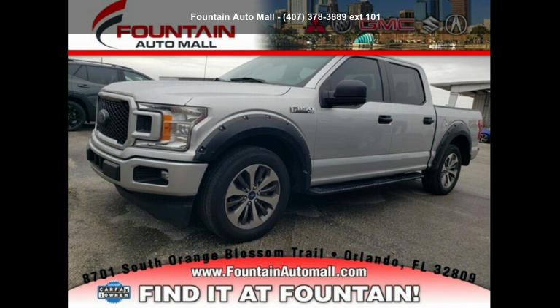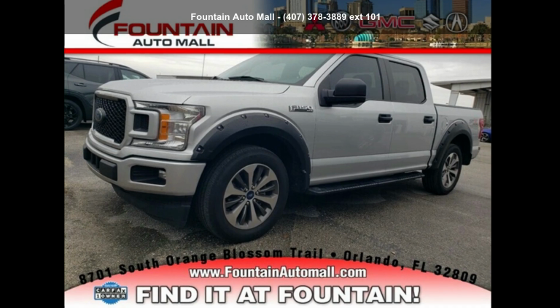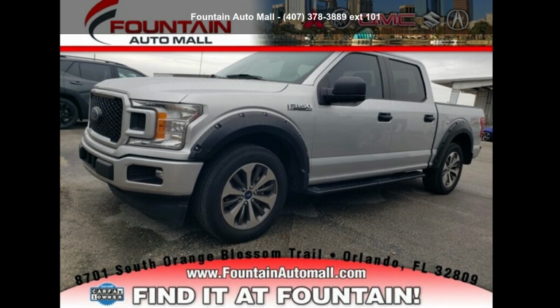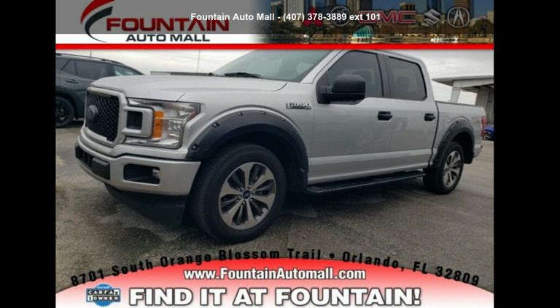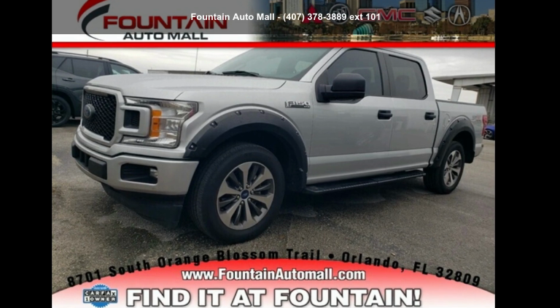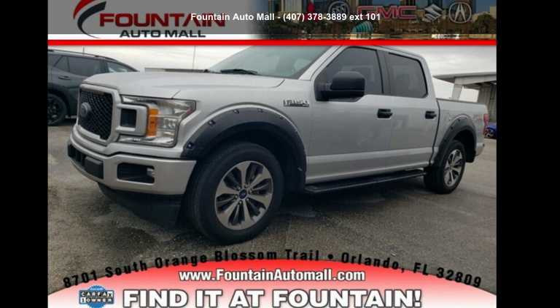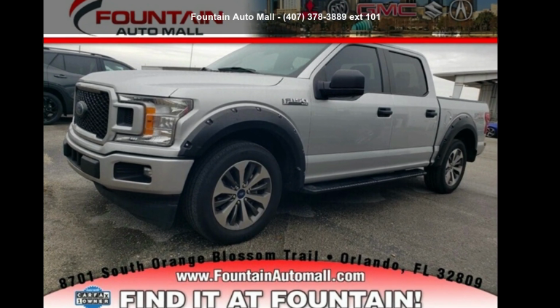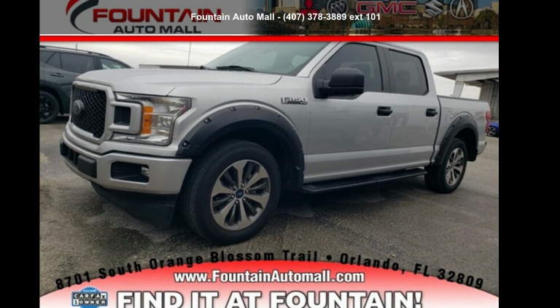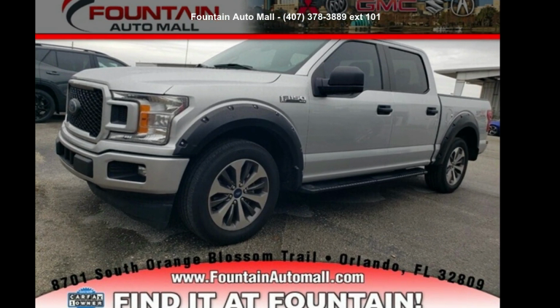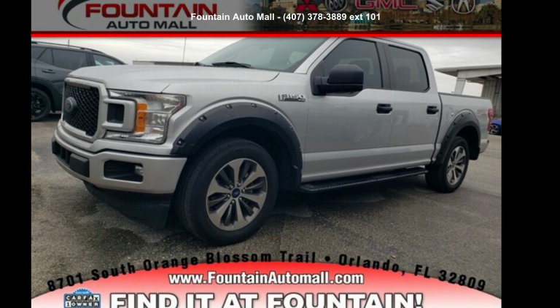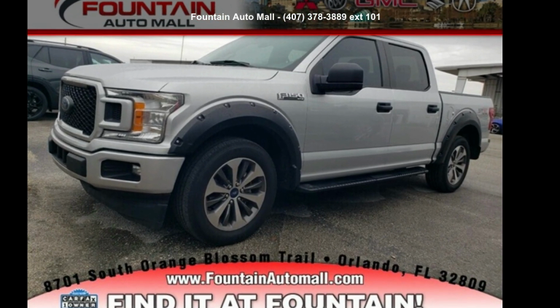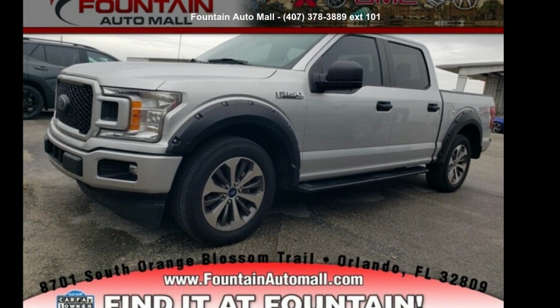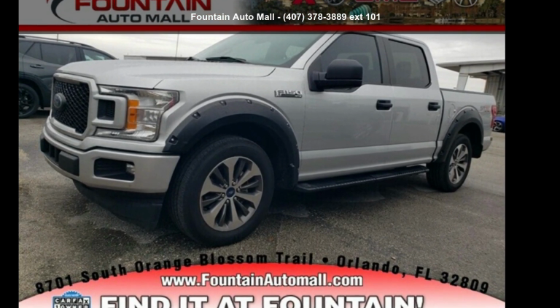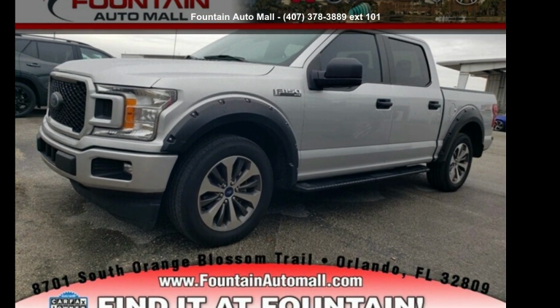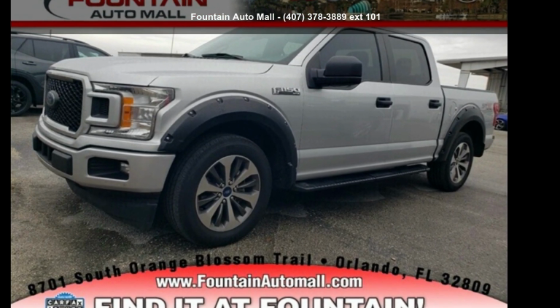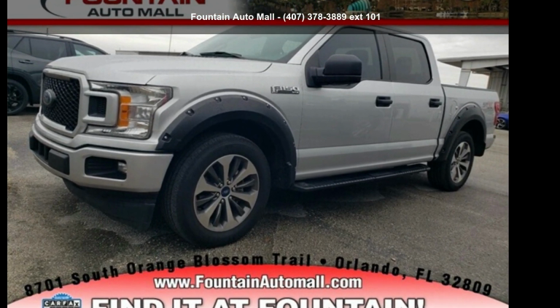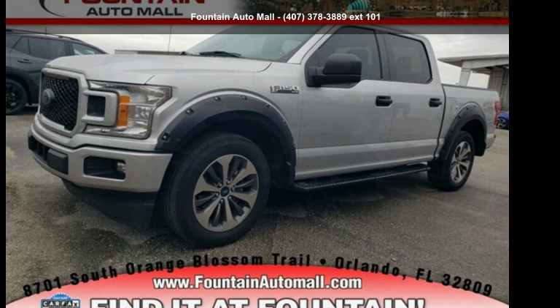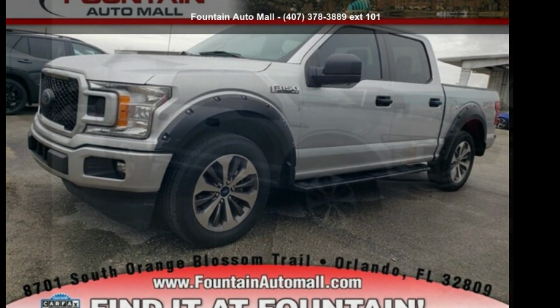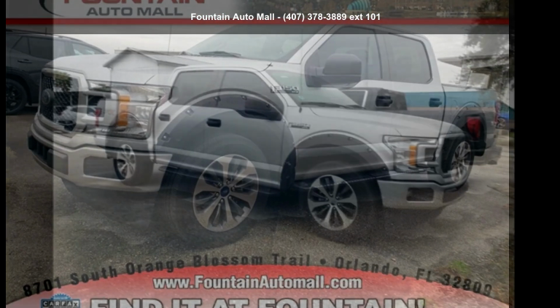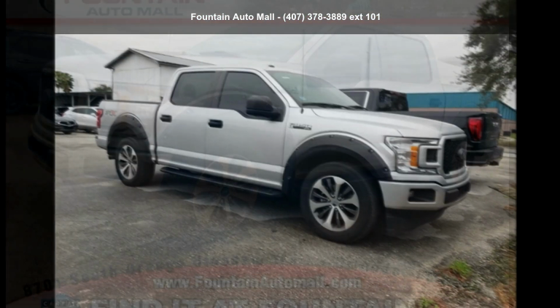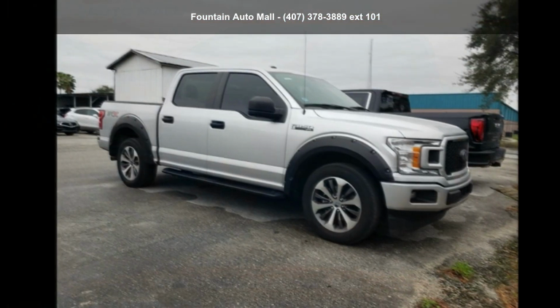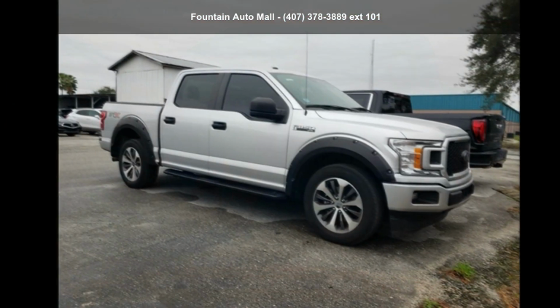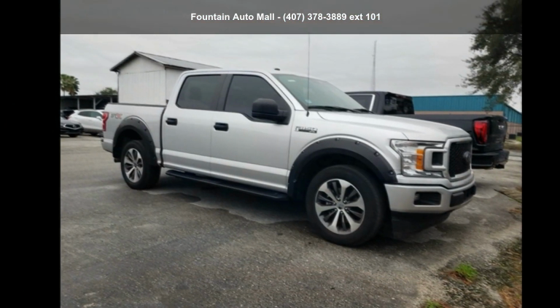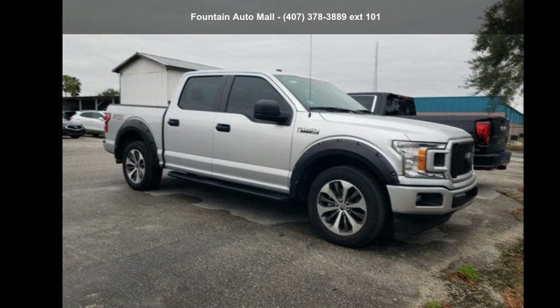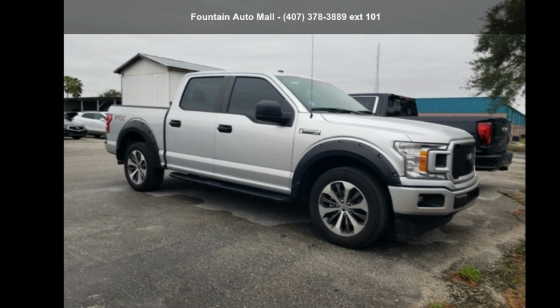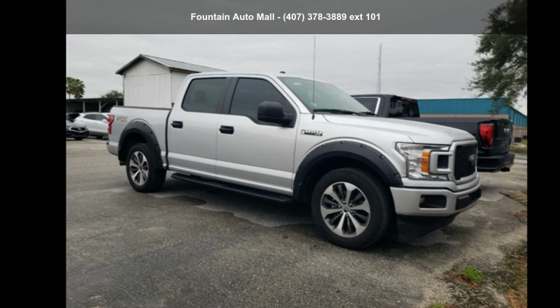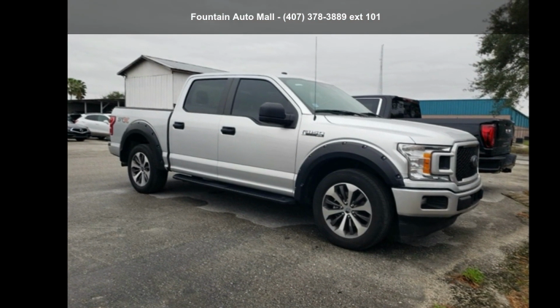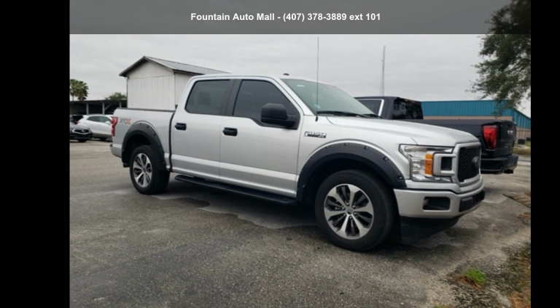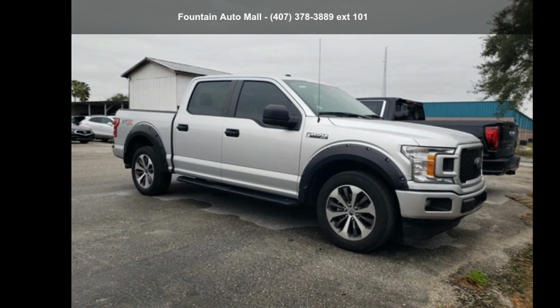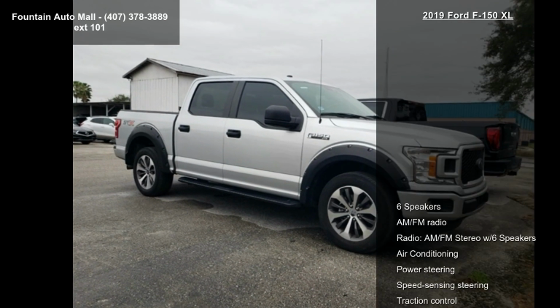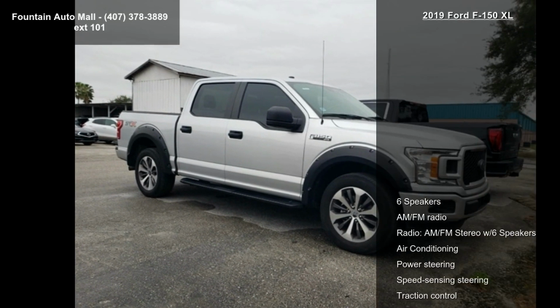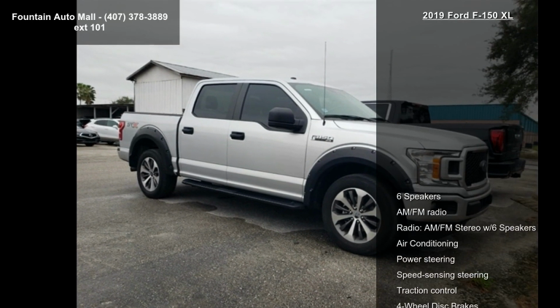Check out this 2019 Ford F-150 XL. If you are looking for a first-rate auto, this one could be yours today.